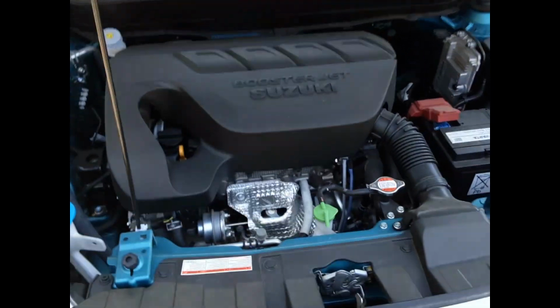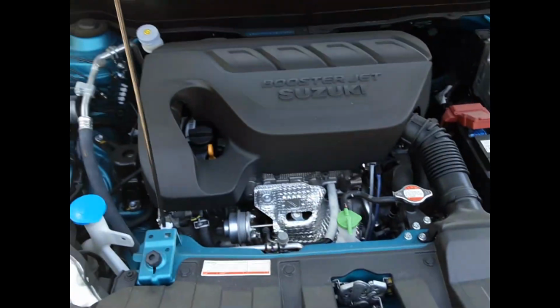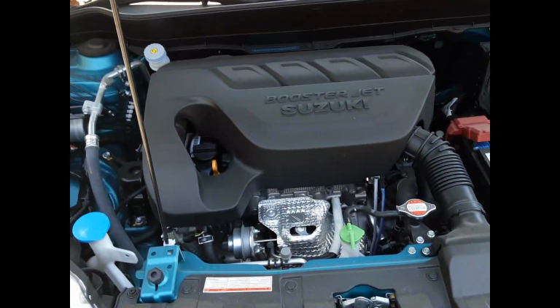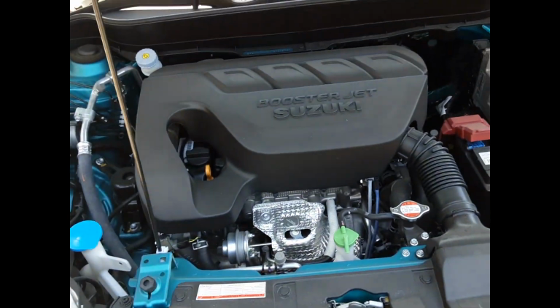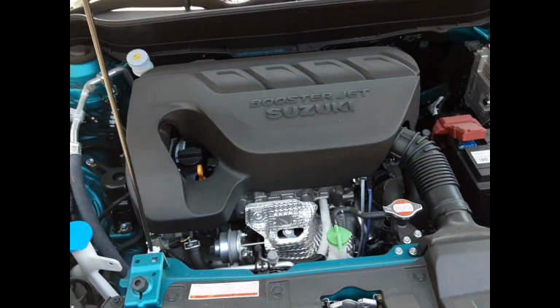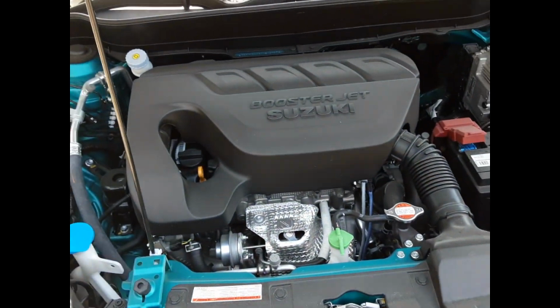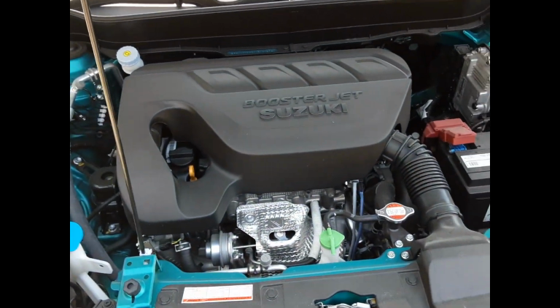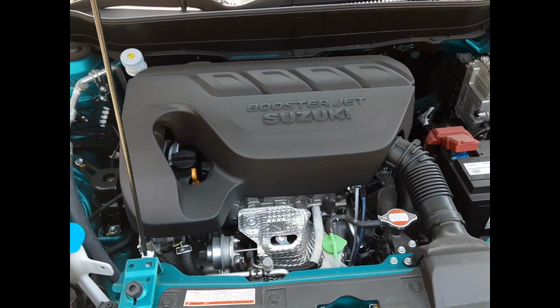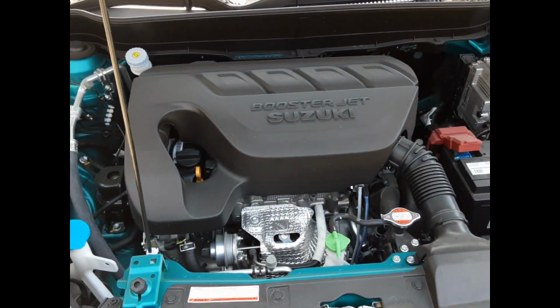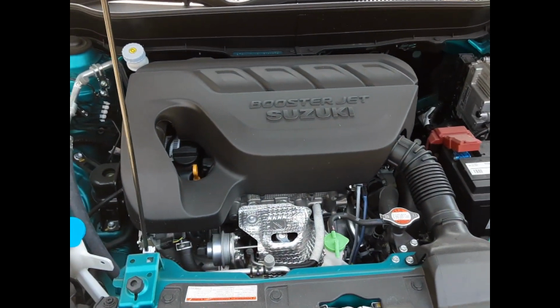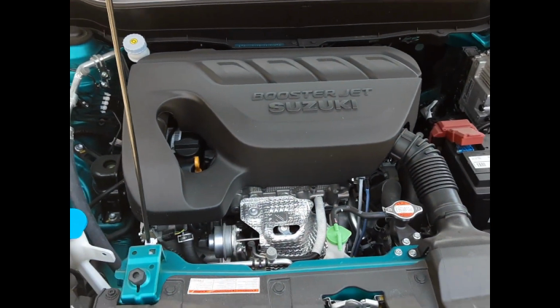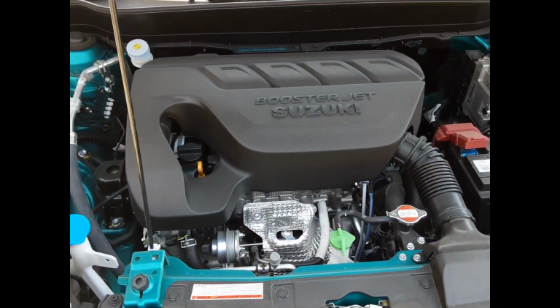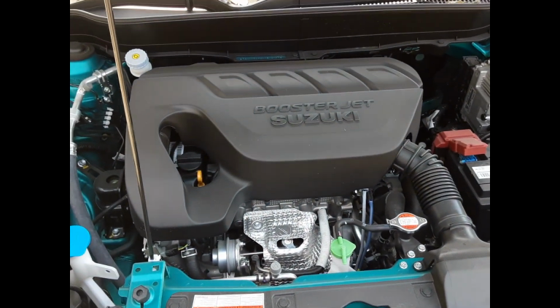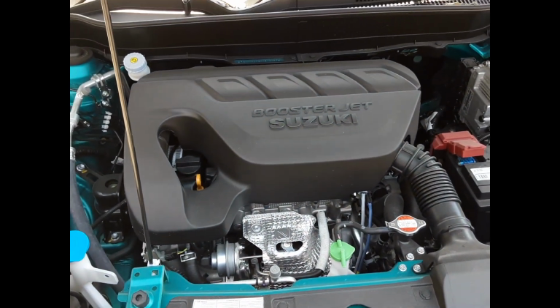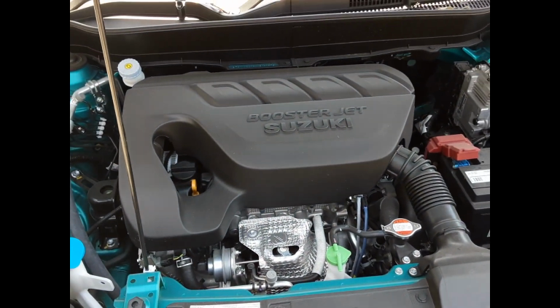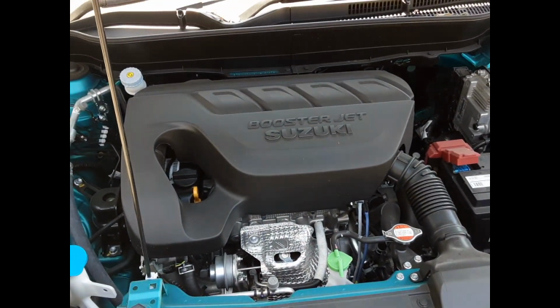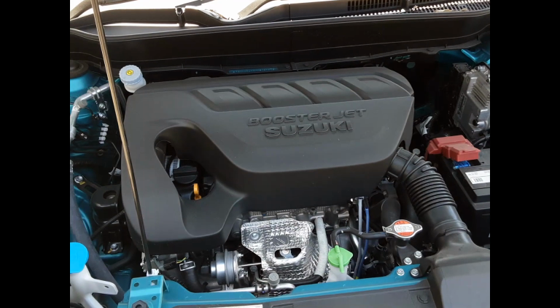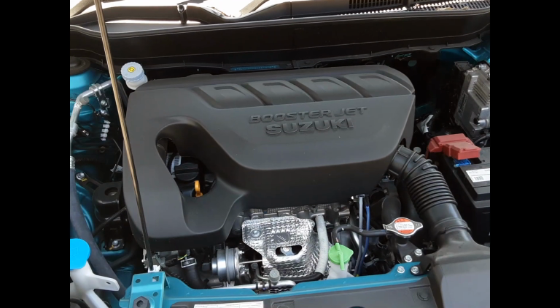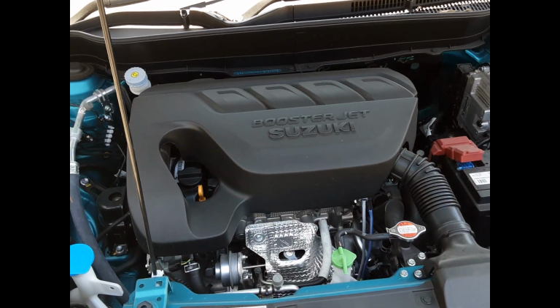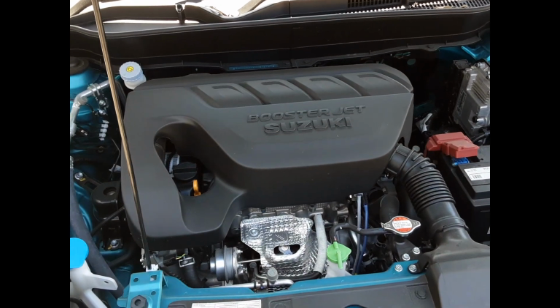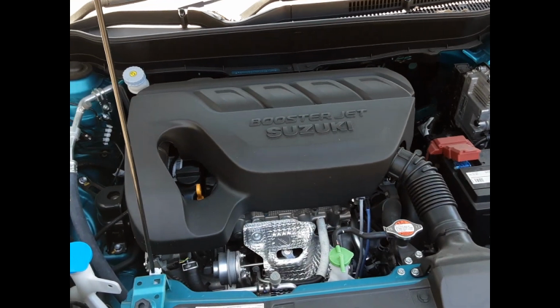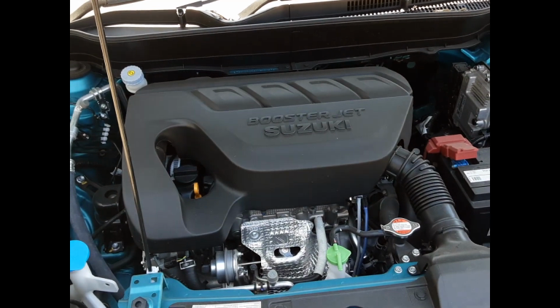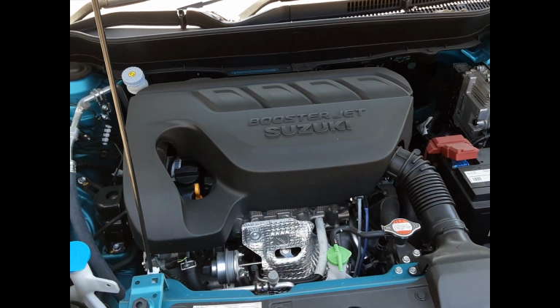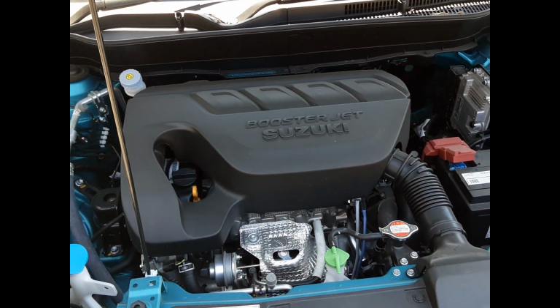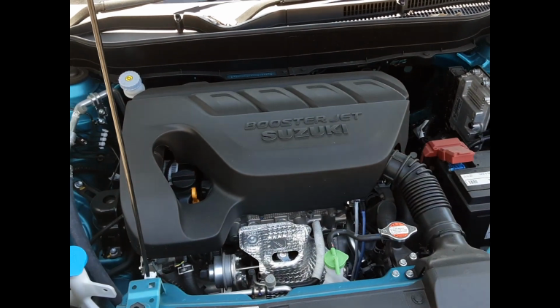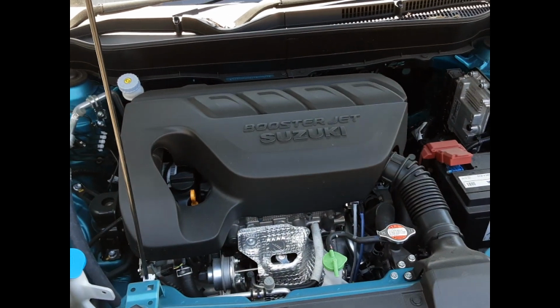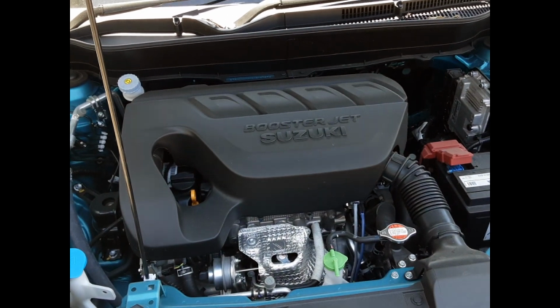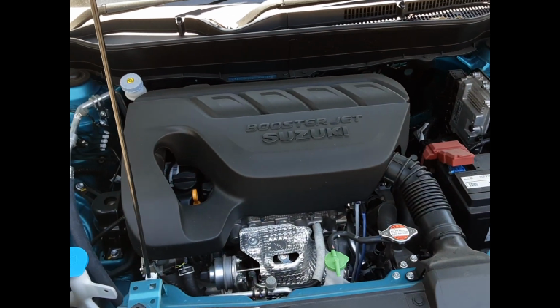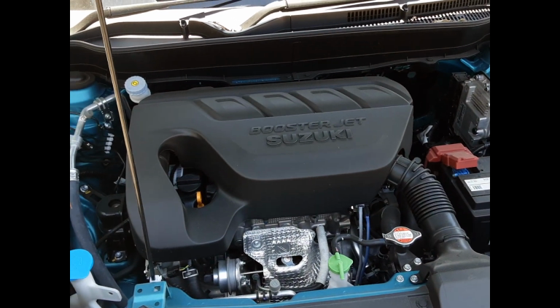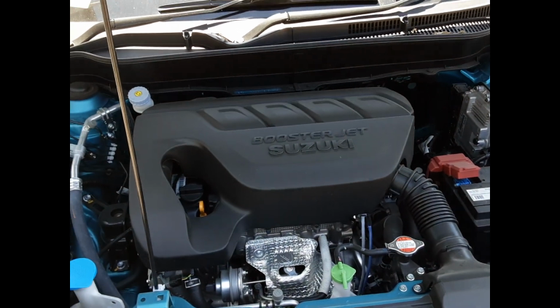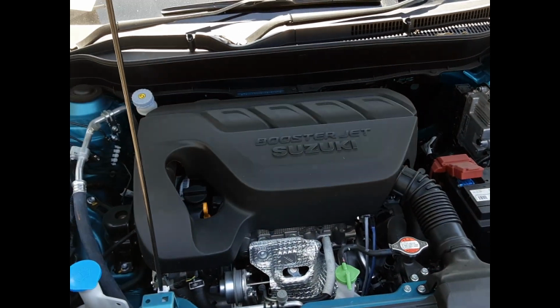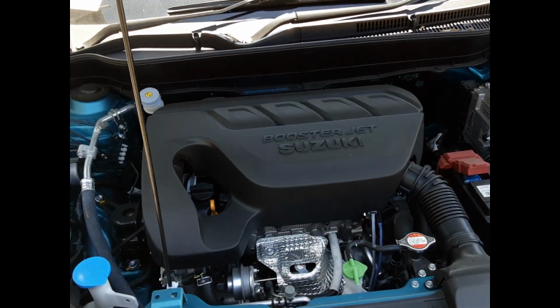Here we have our K14C four-cylinder 1.4-litre turbo petrol engine.